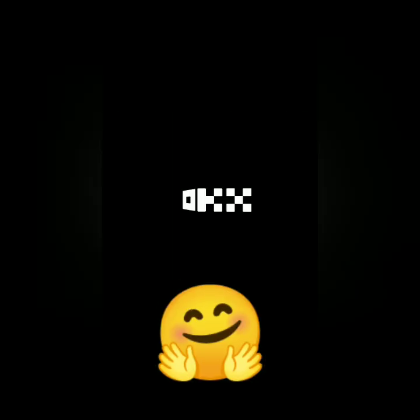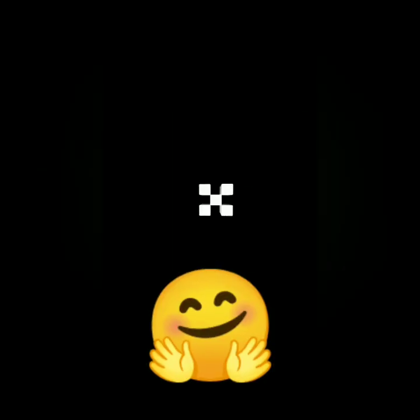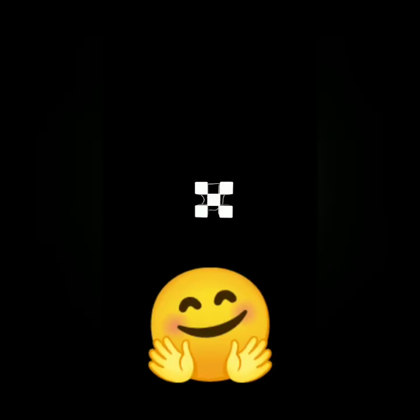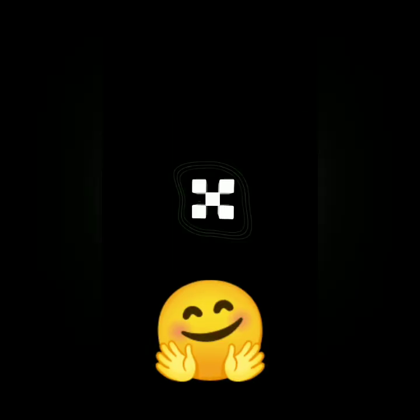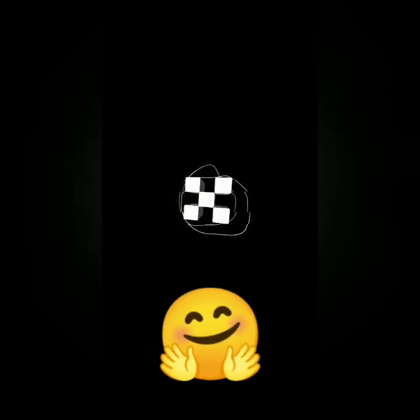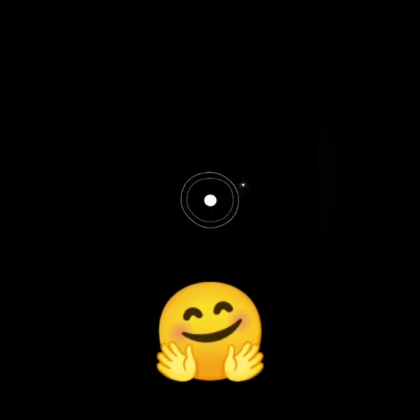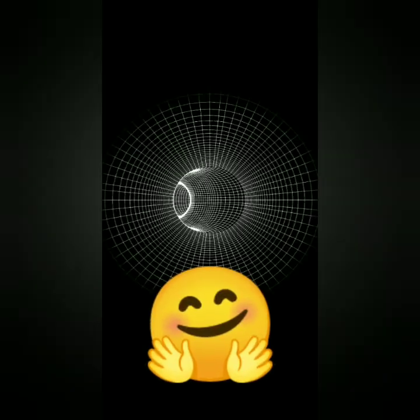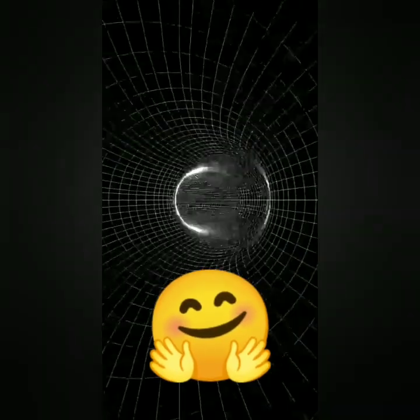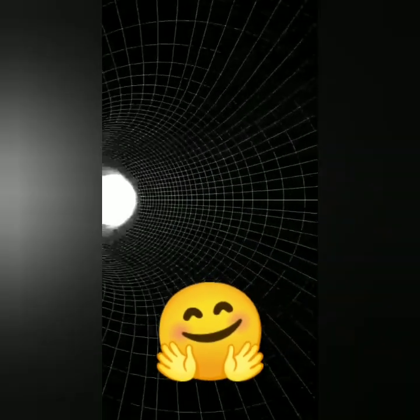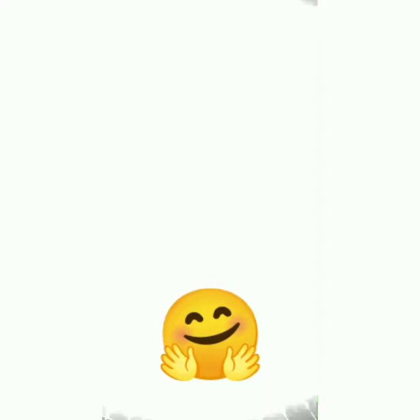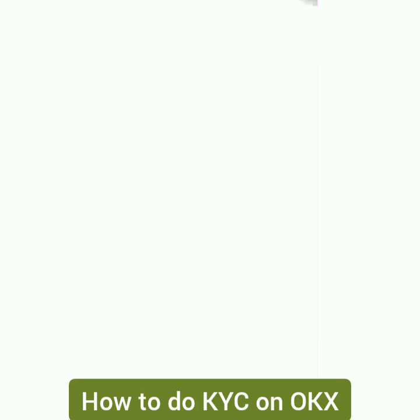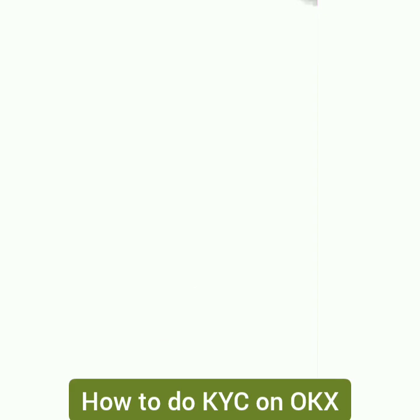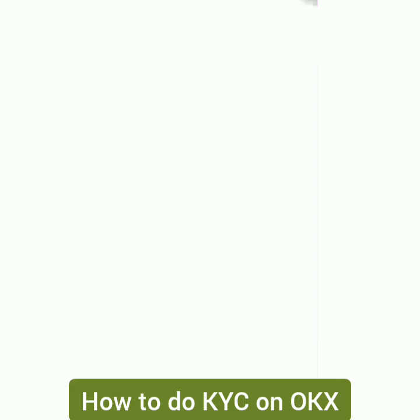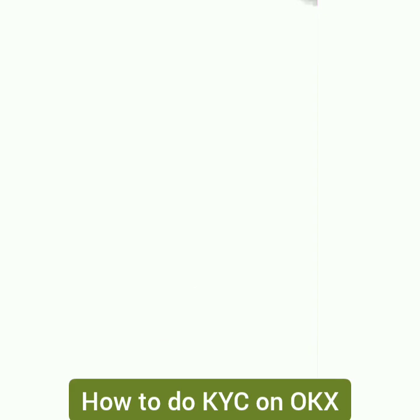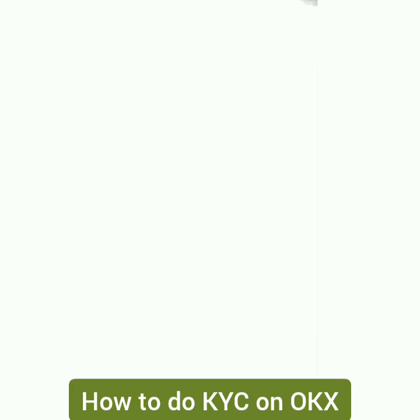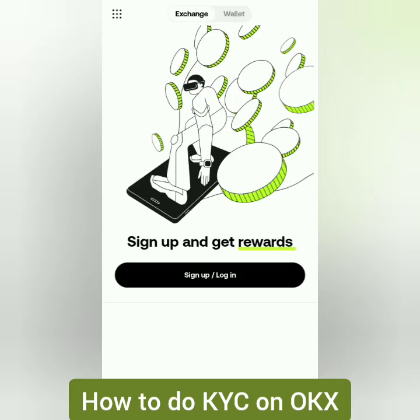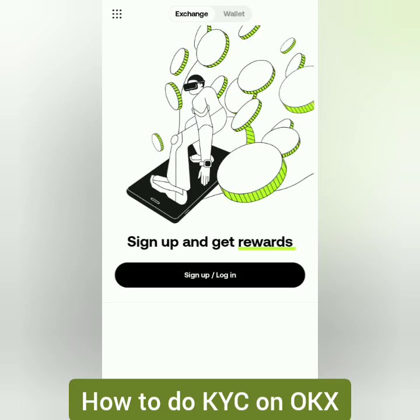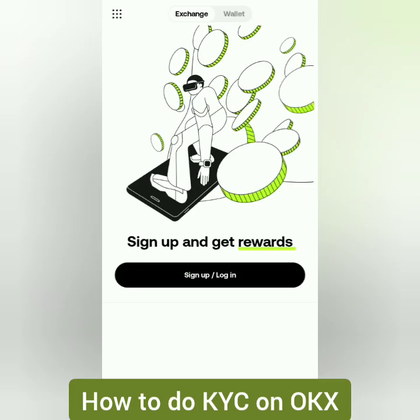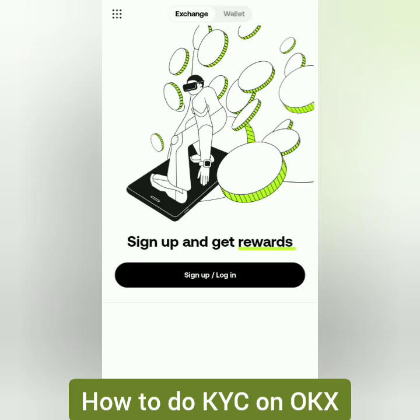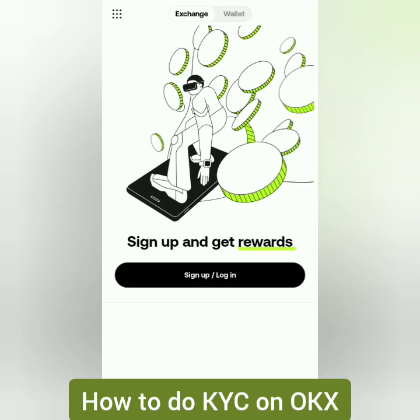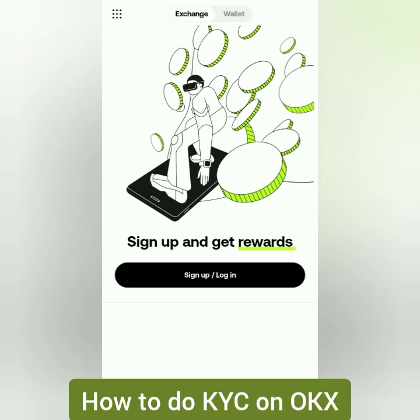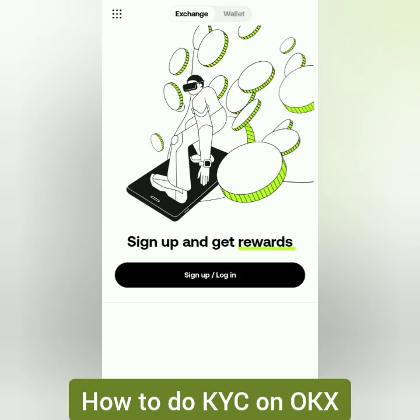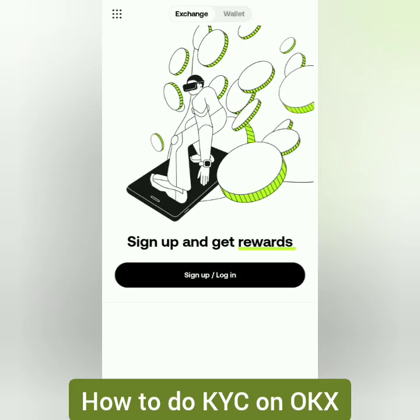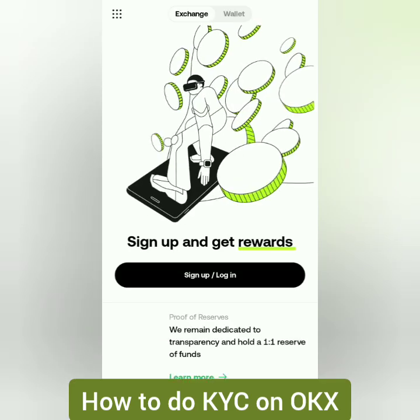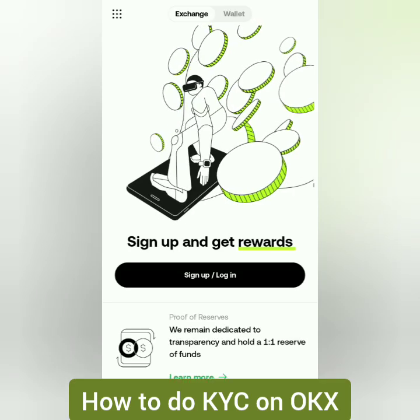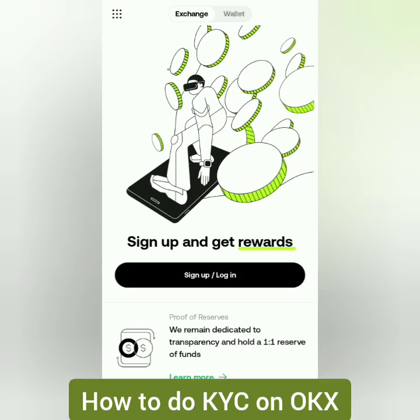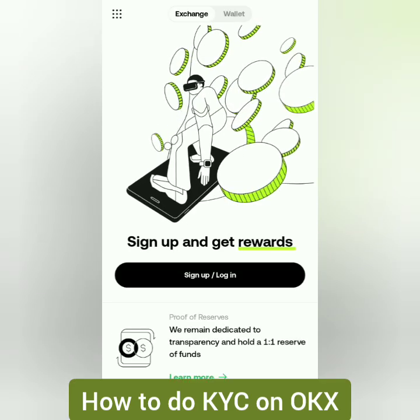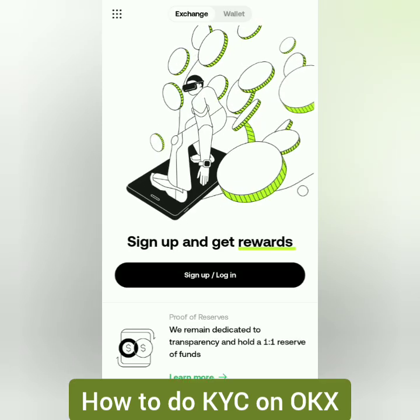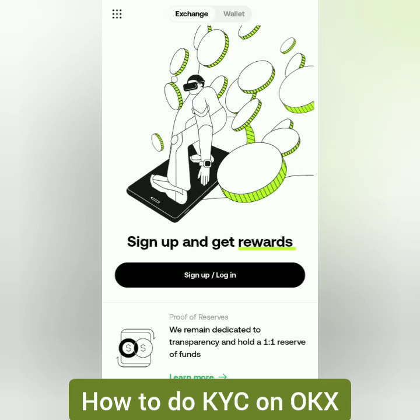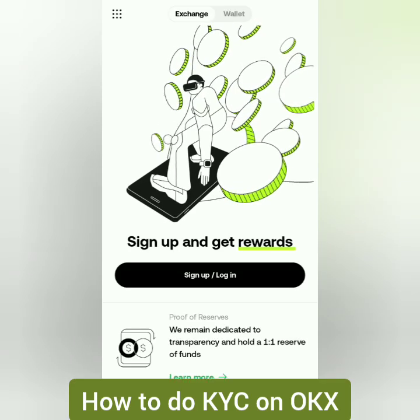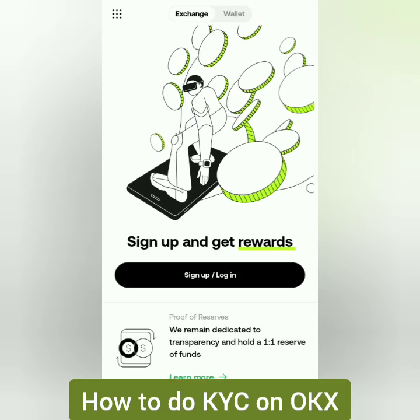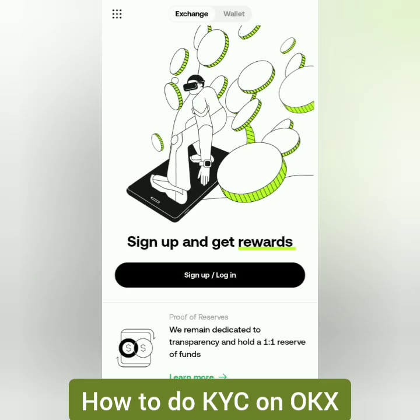Hello! I'm going to show you how to register and get verified on OKEx using a mobile phone.